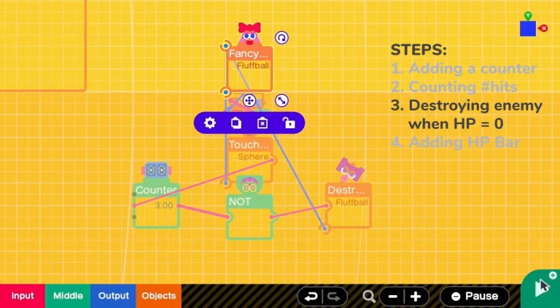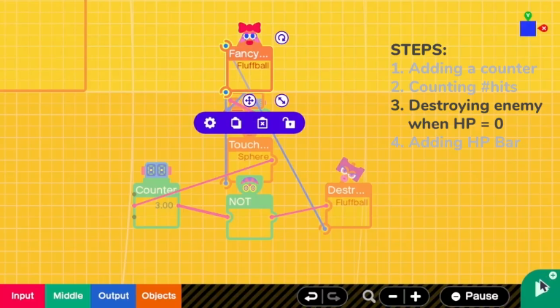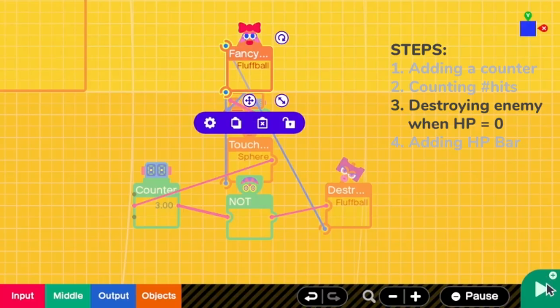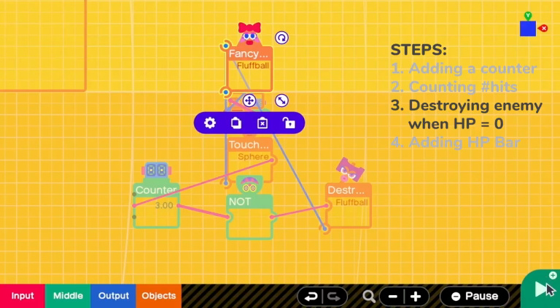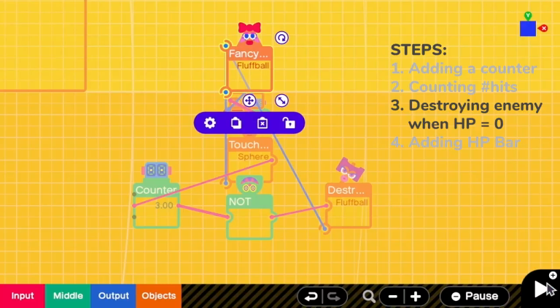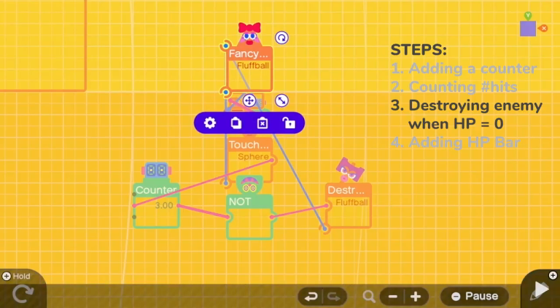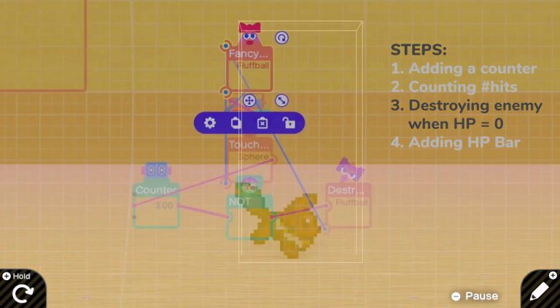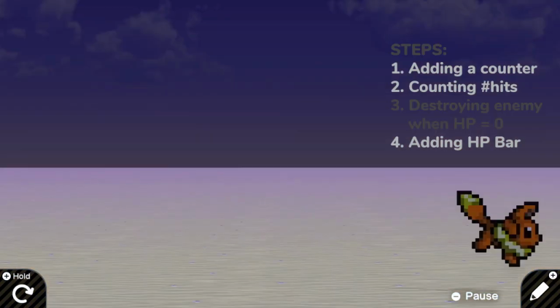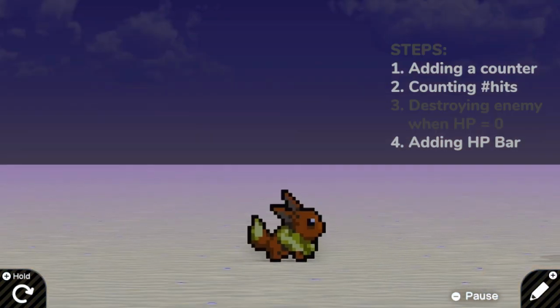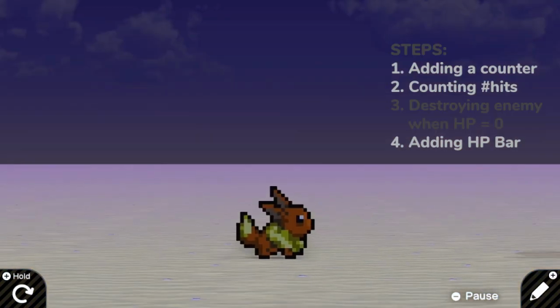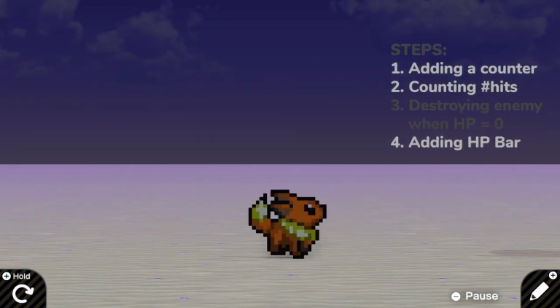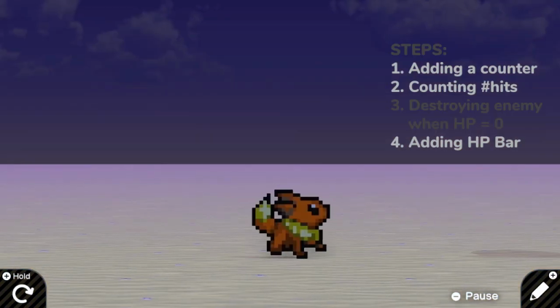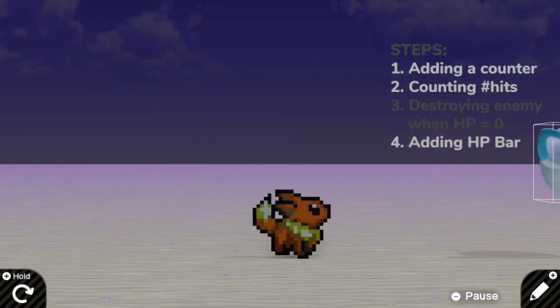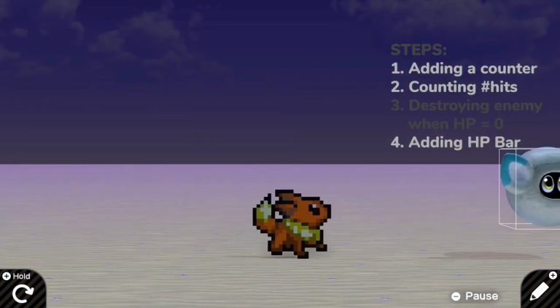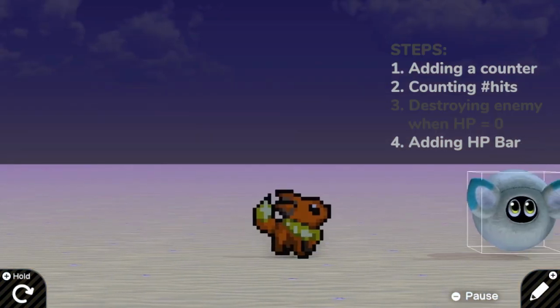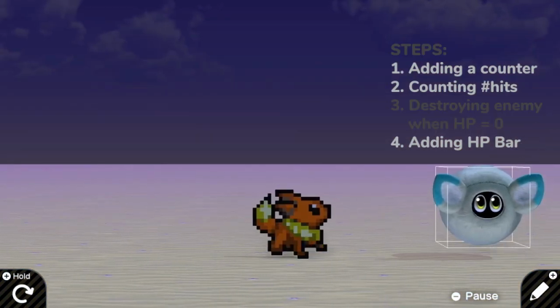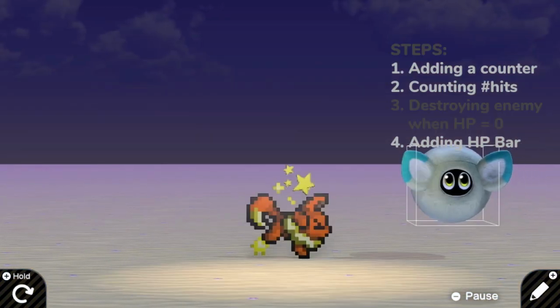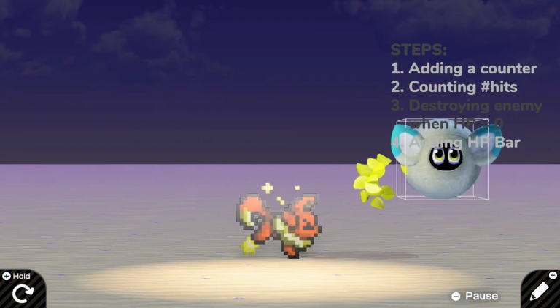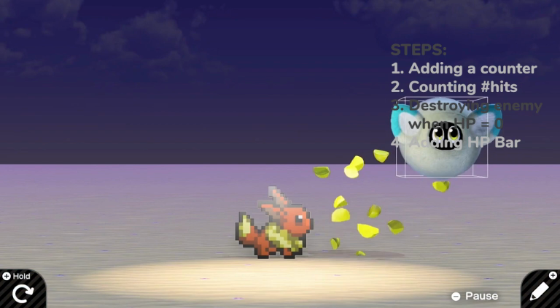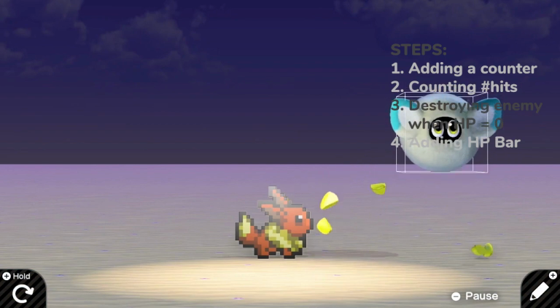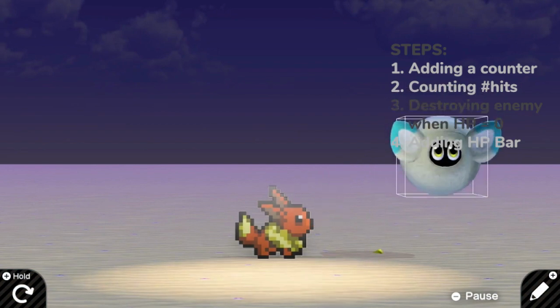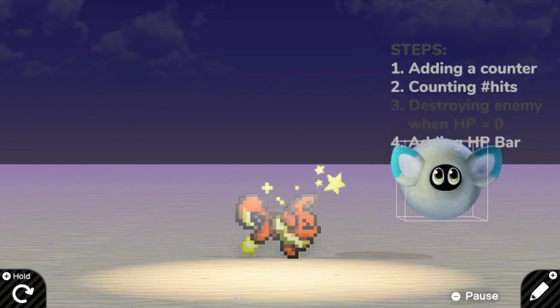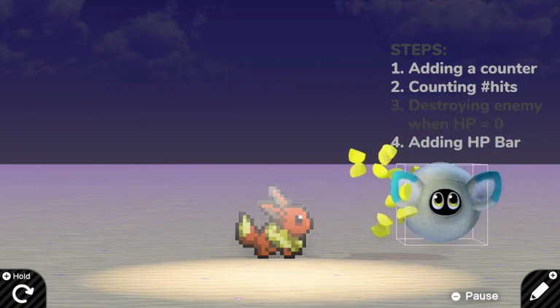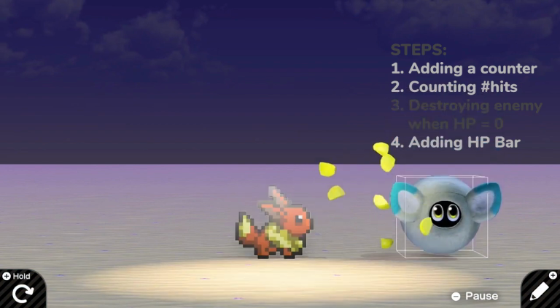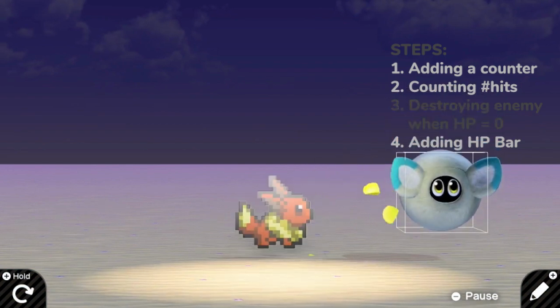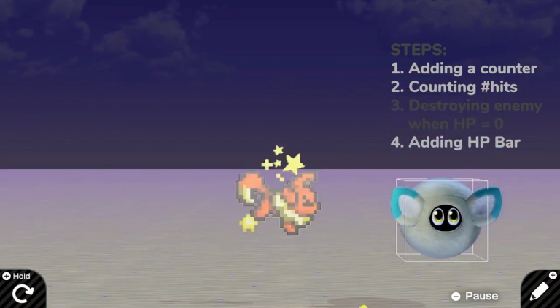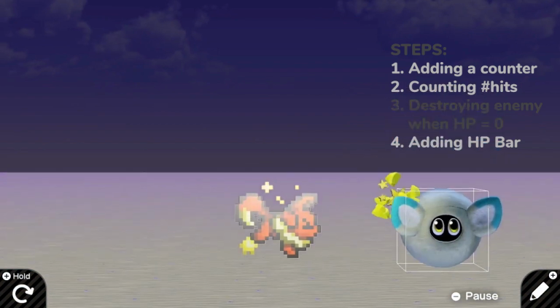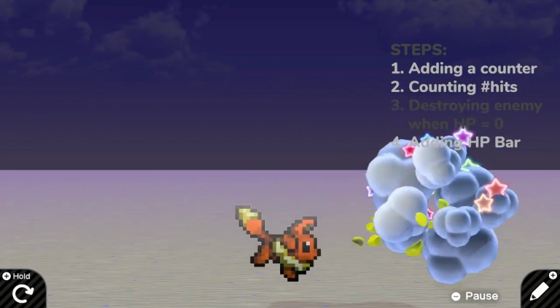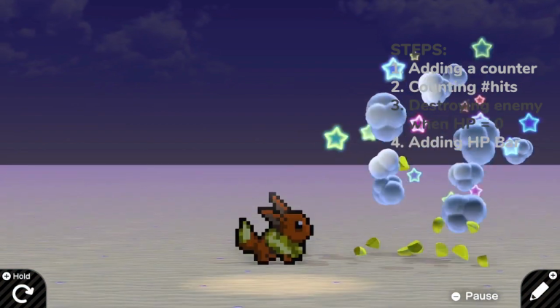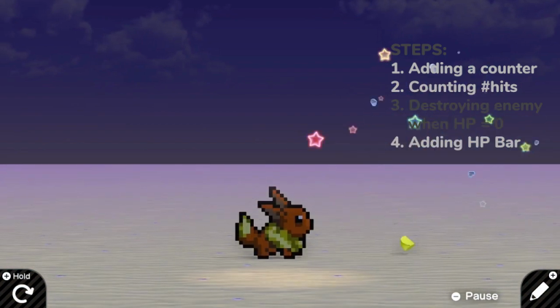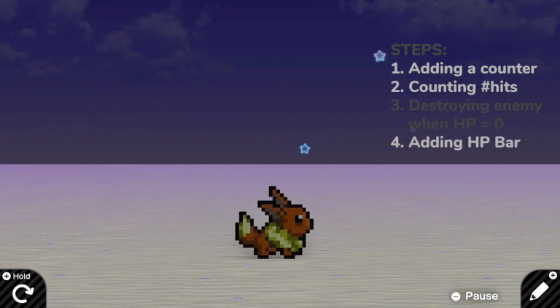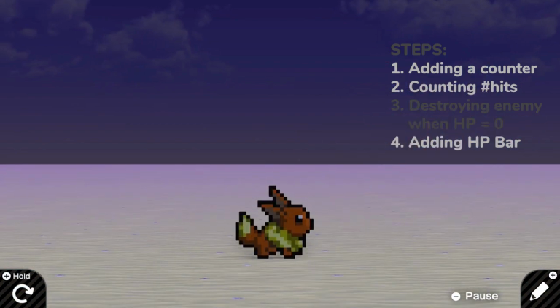Let's test it. Three hits, everyone. One, two, and three! Yay!